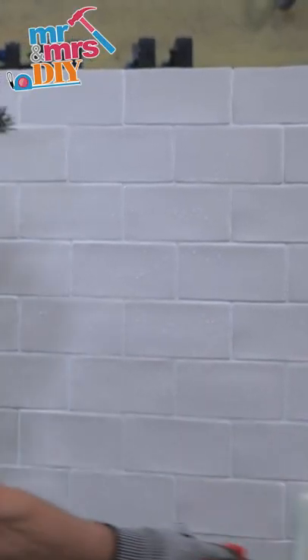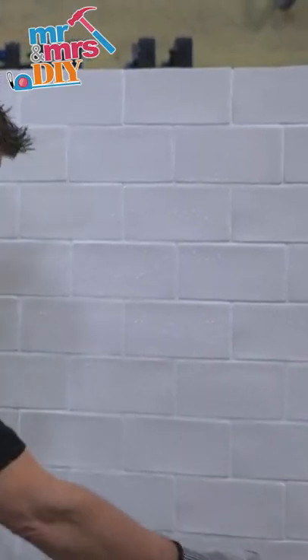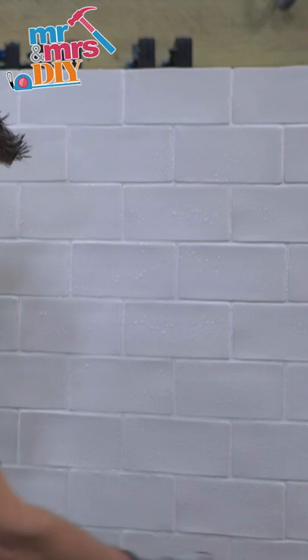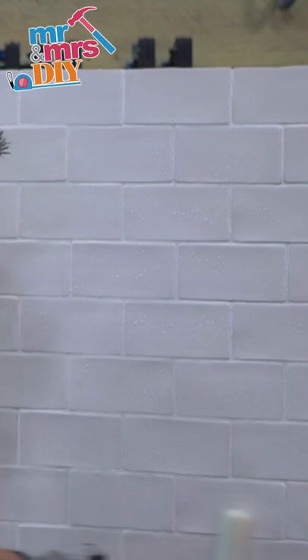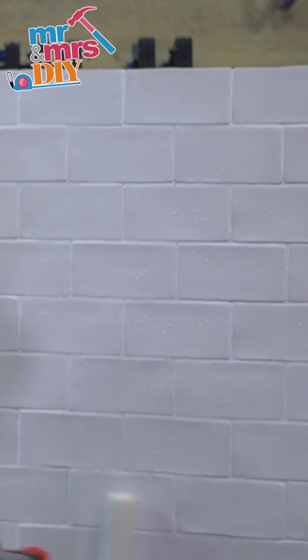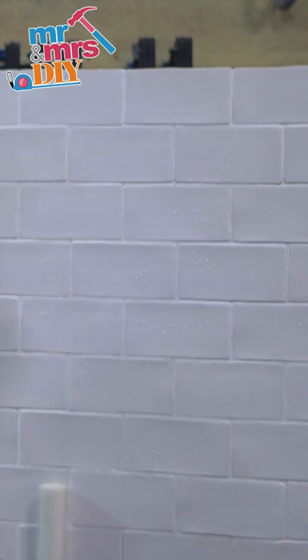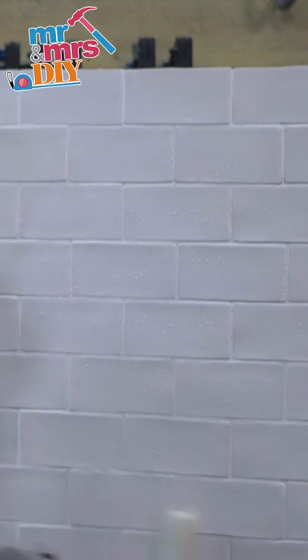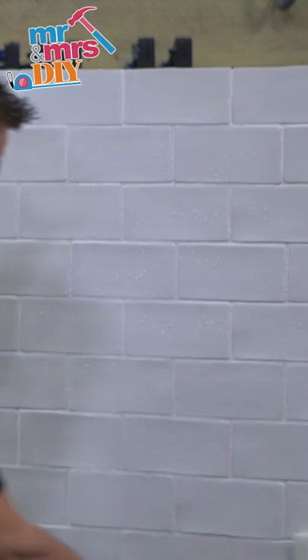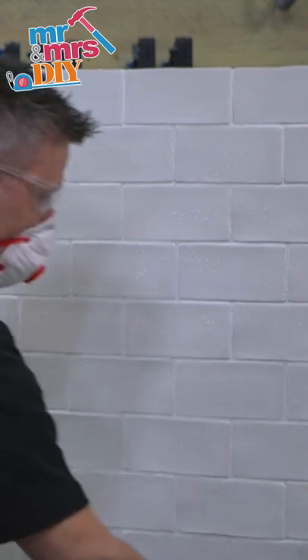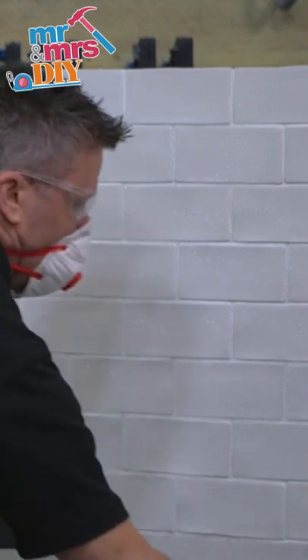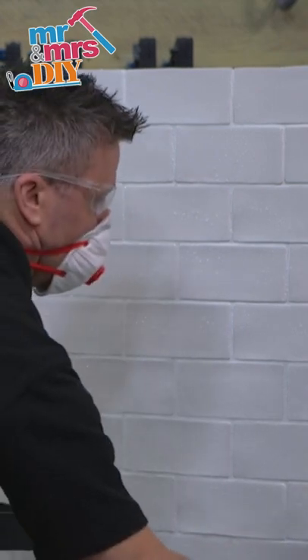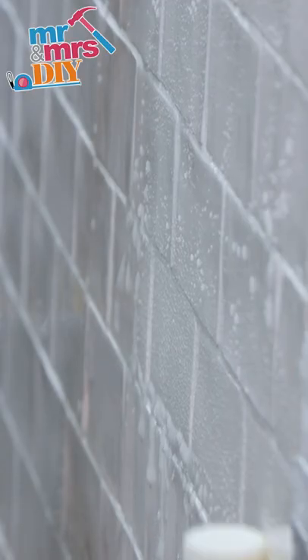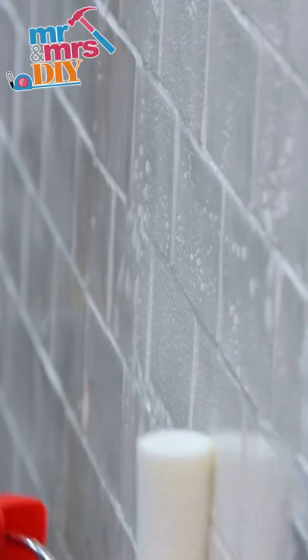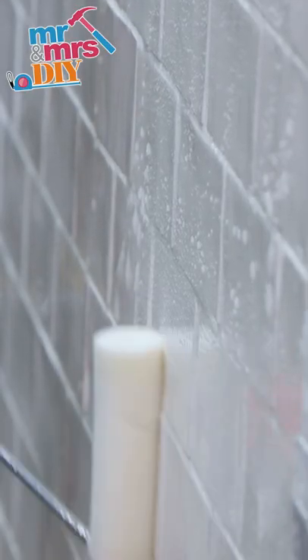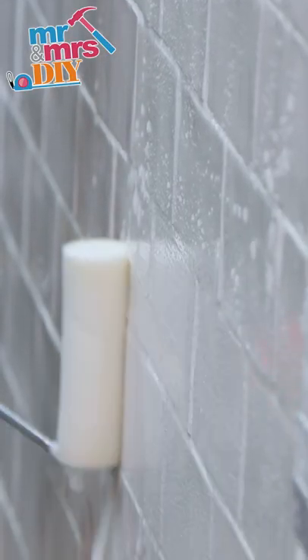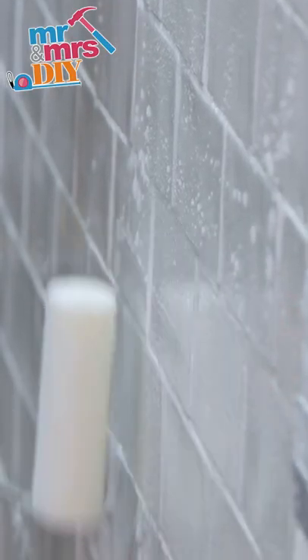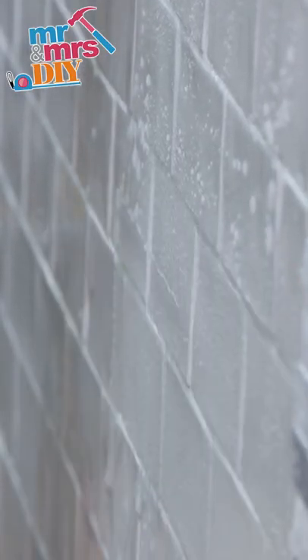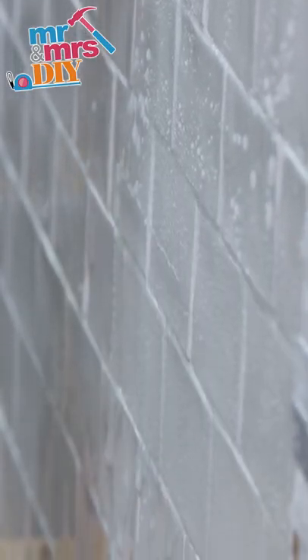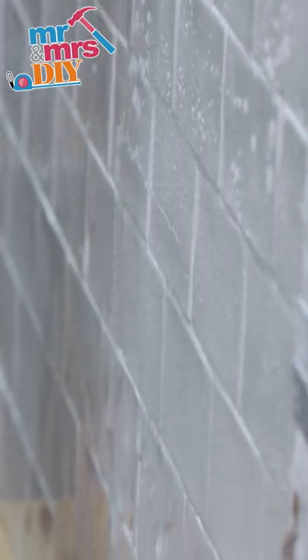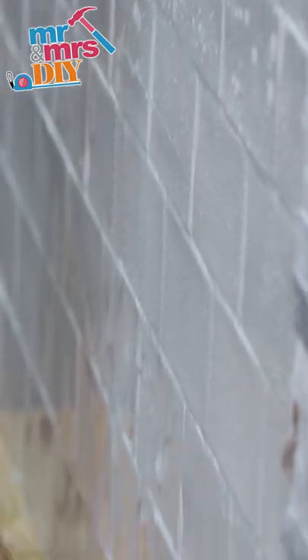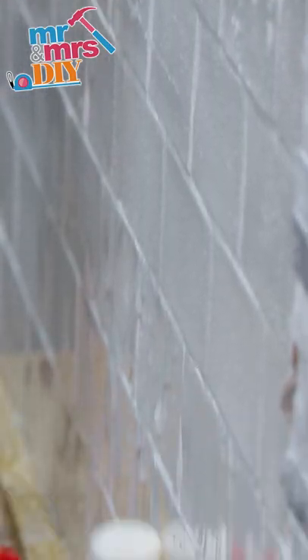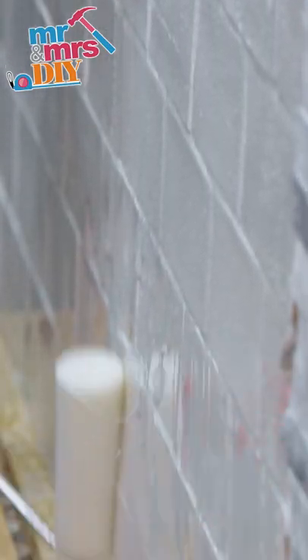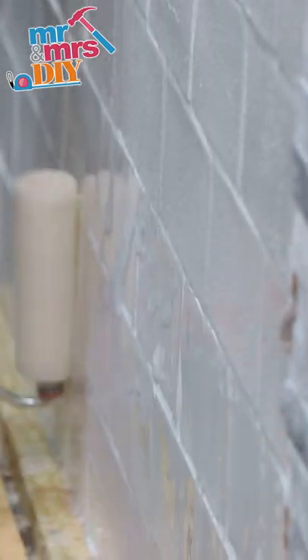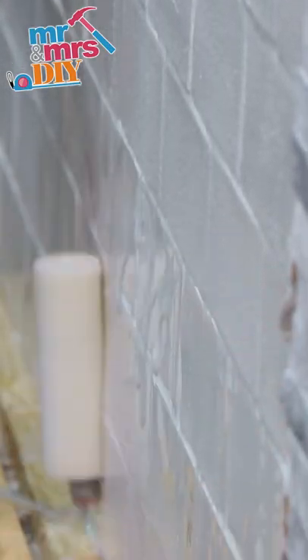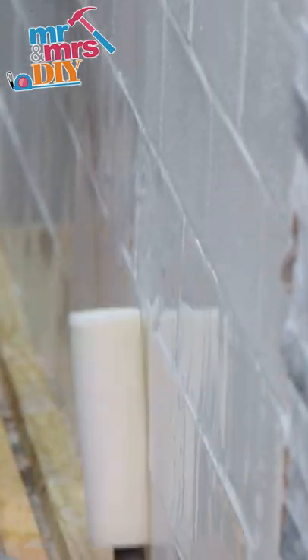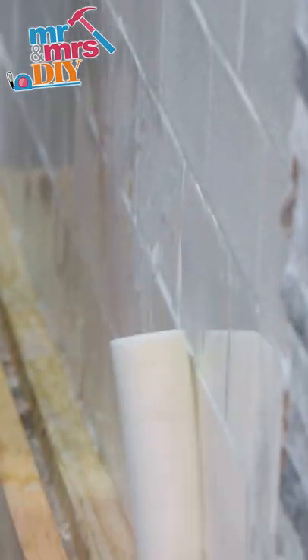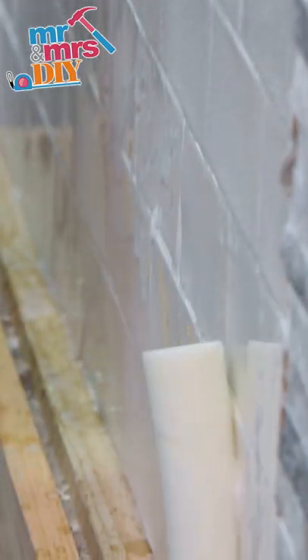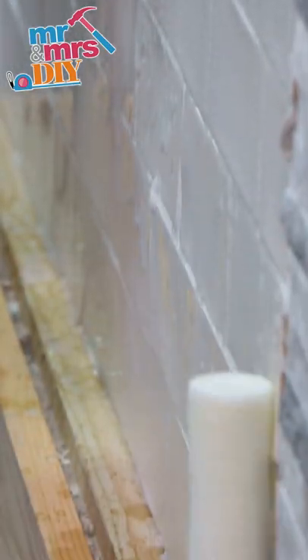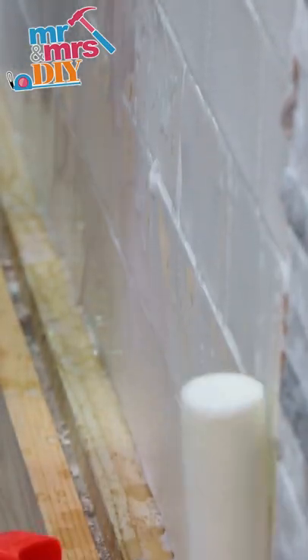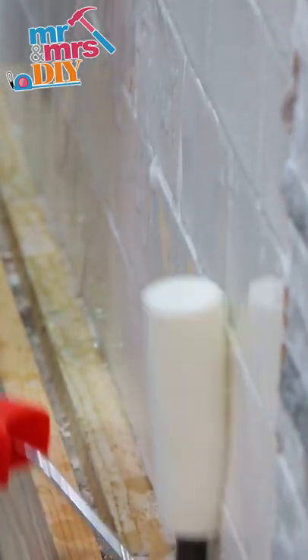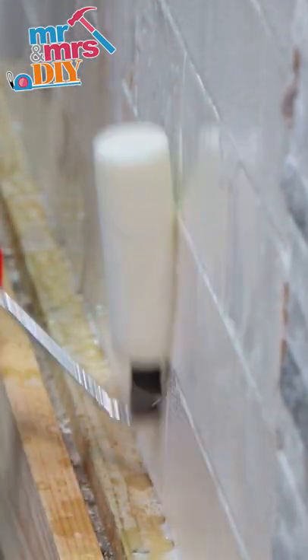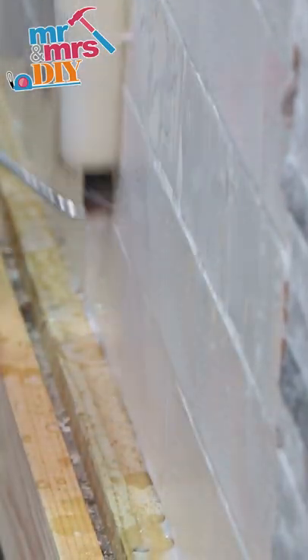Once the grout's dry, you can apply another coat of sealer. Leave to dry and it's complete.